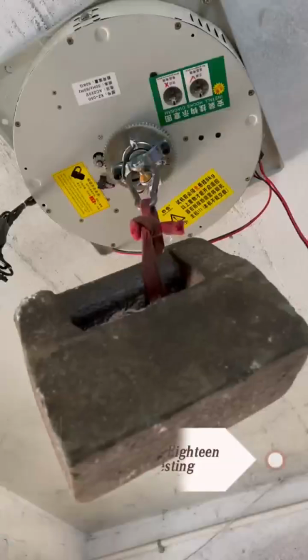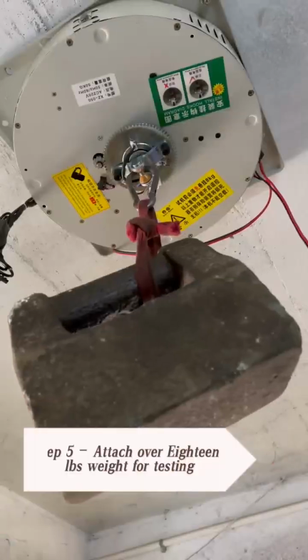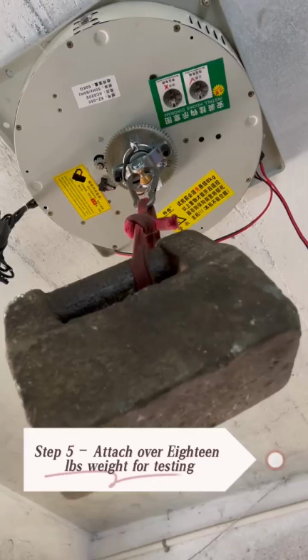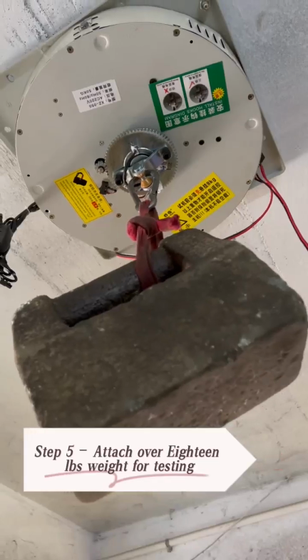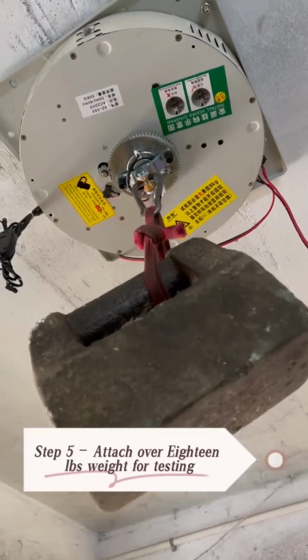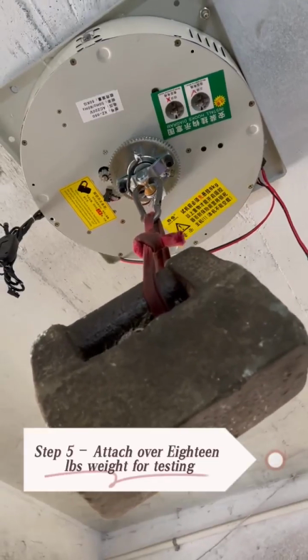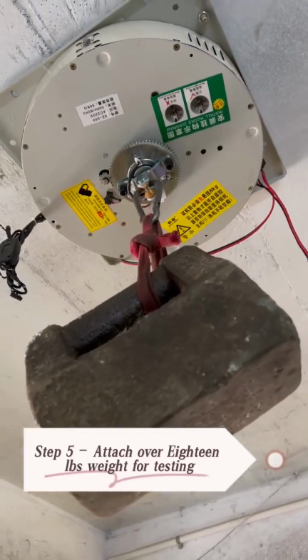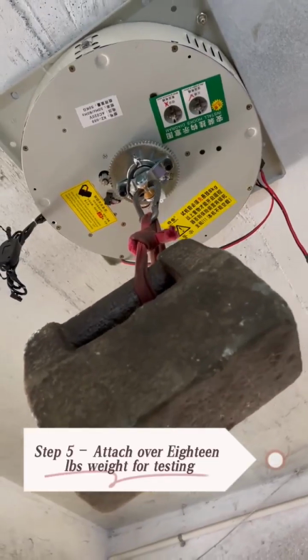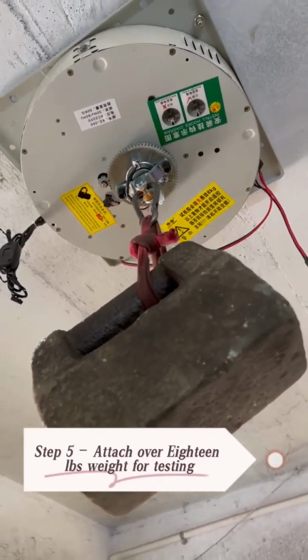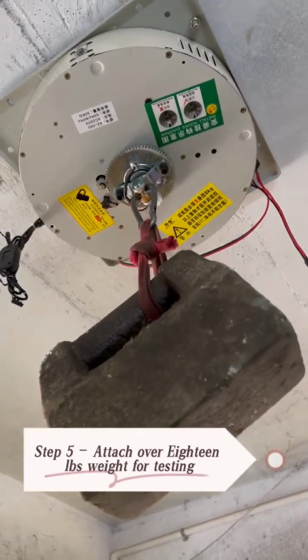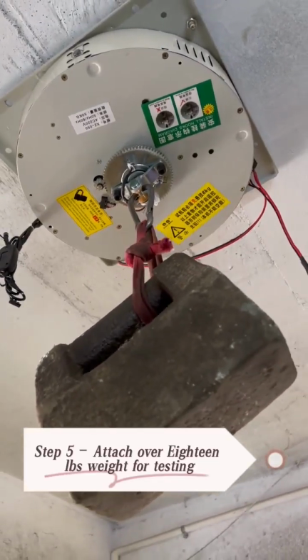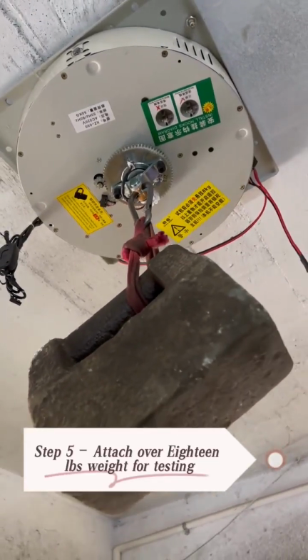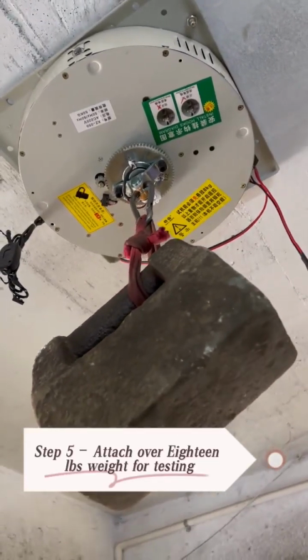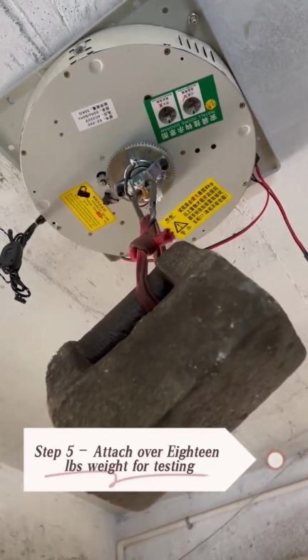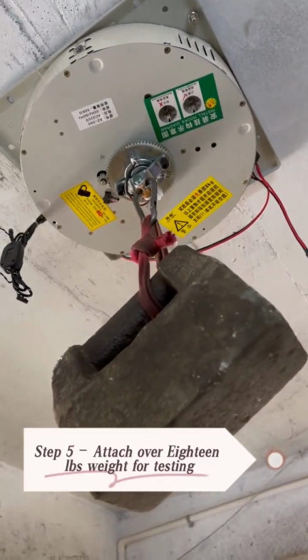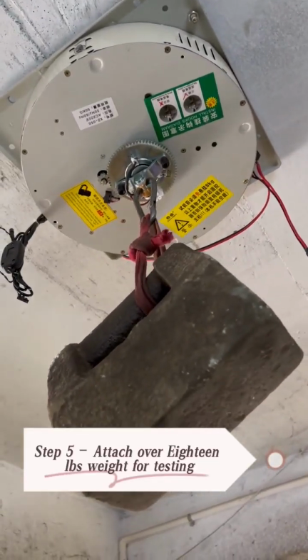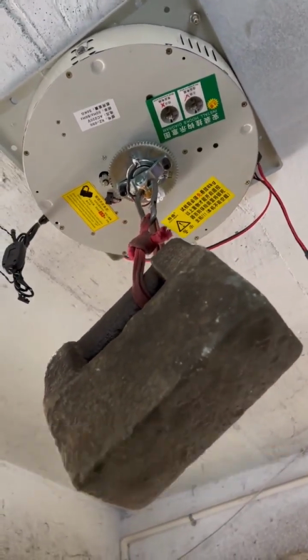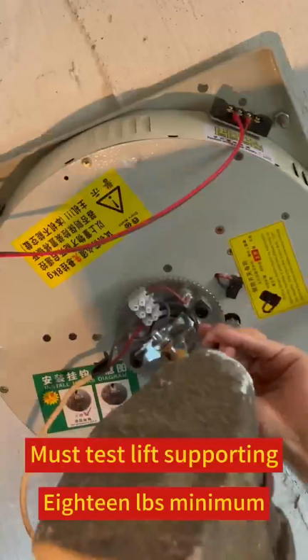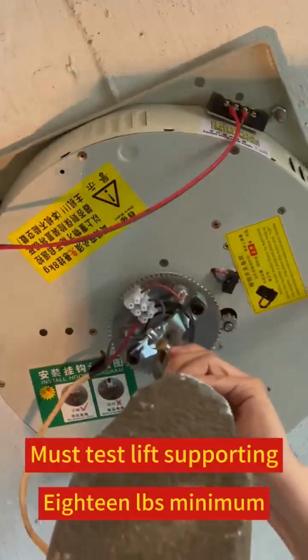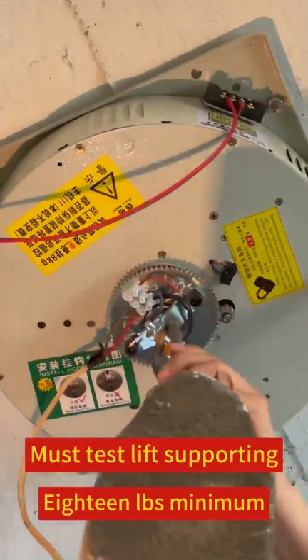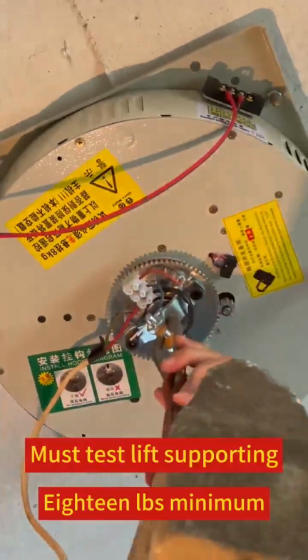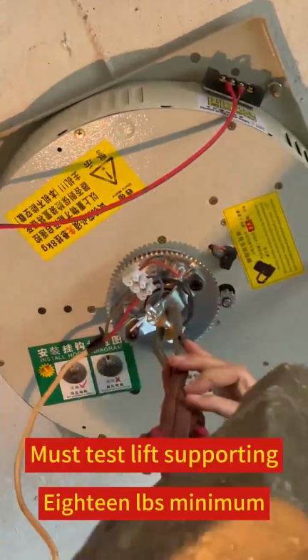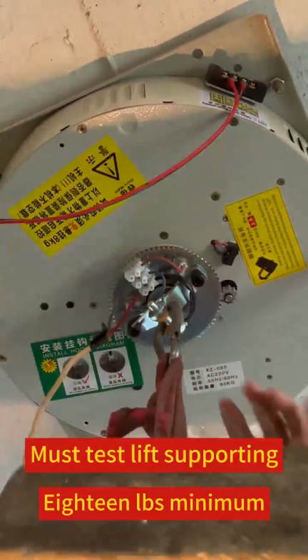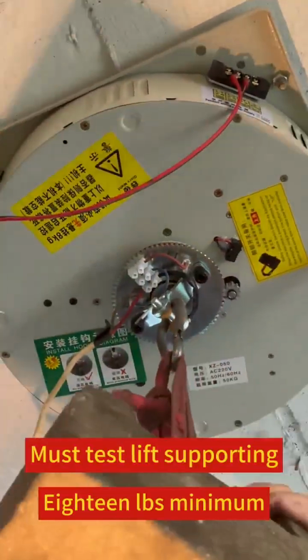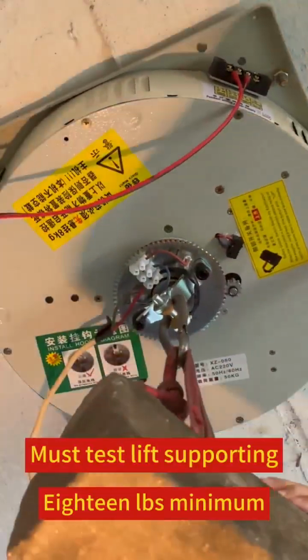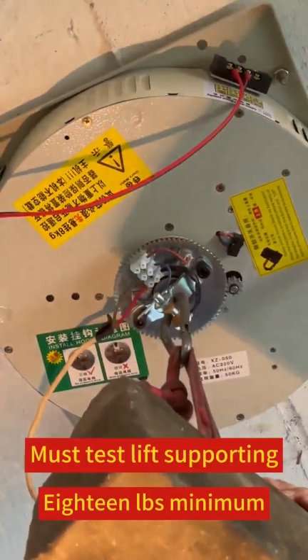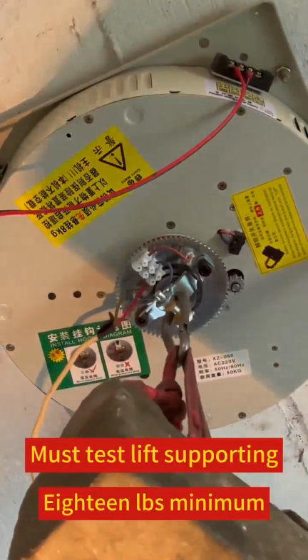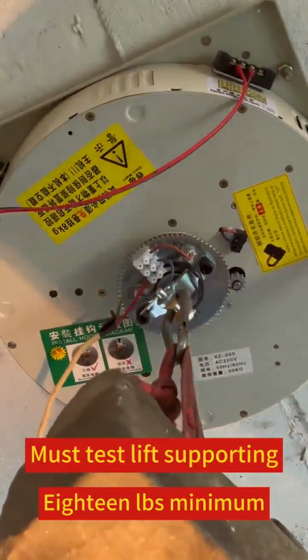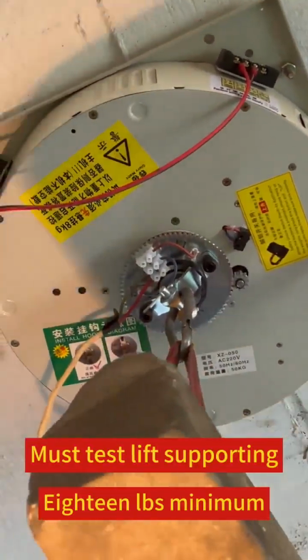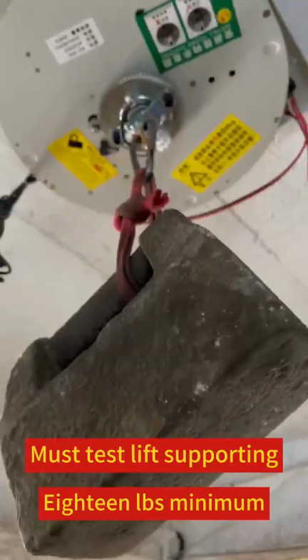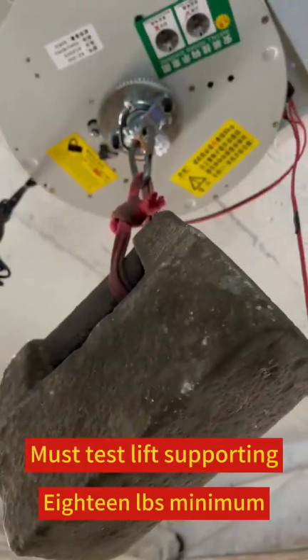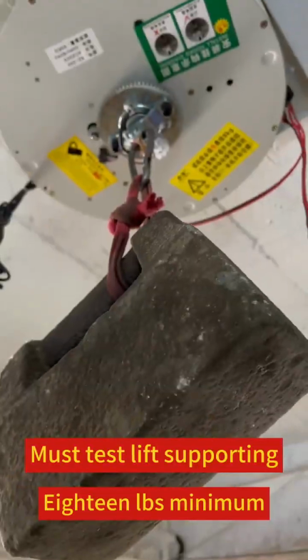Steps will attach over 18 LBS weight for testing. Must test width supporting 18 LBS minimum.